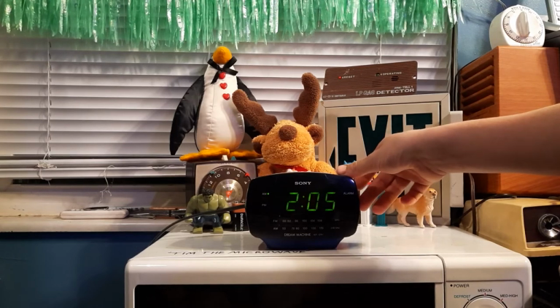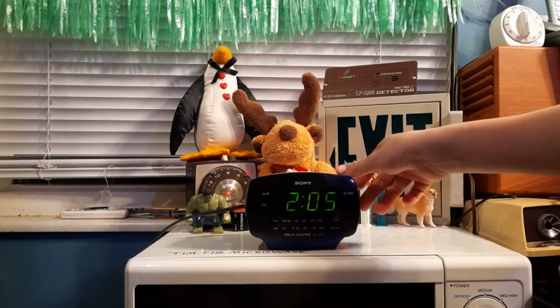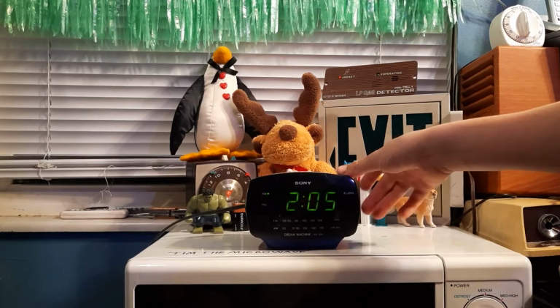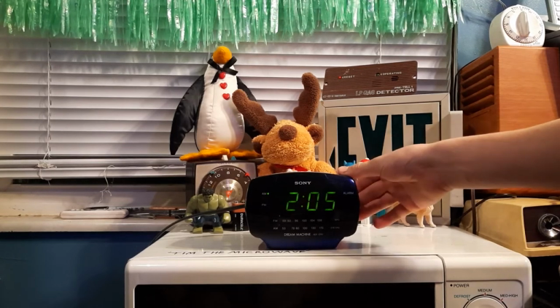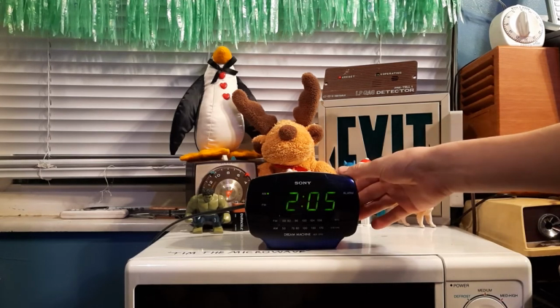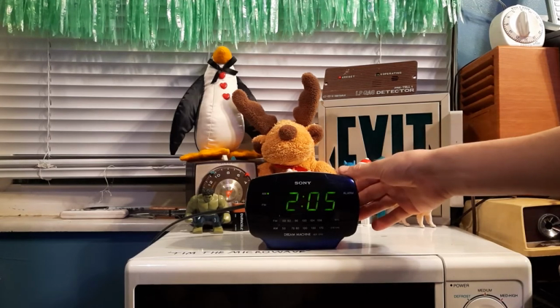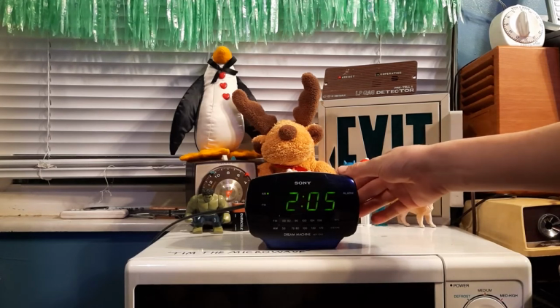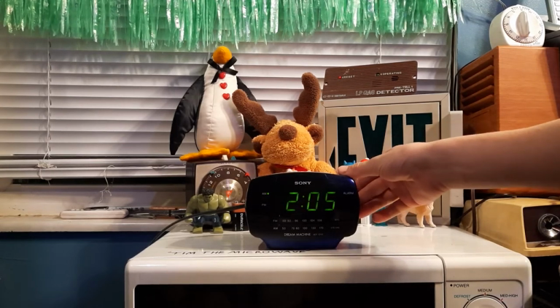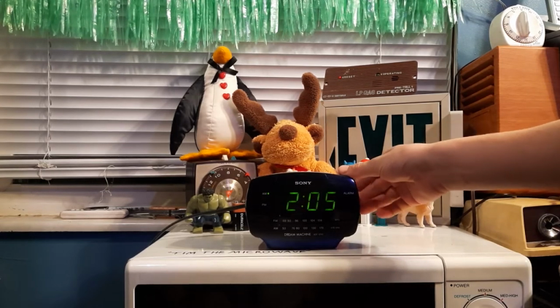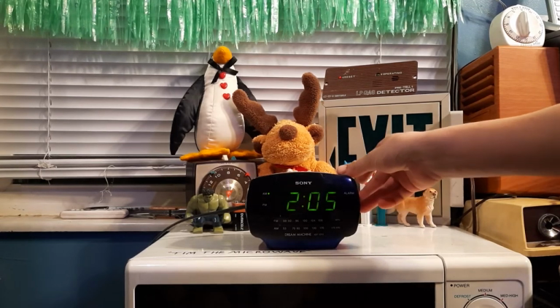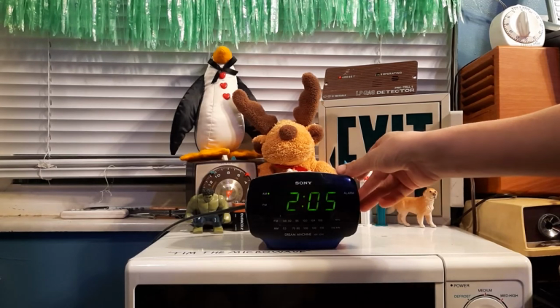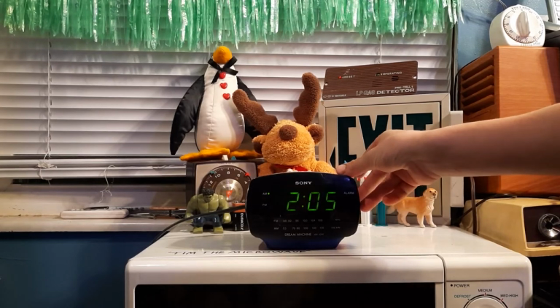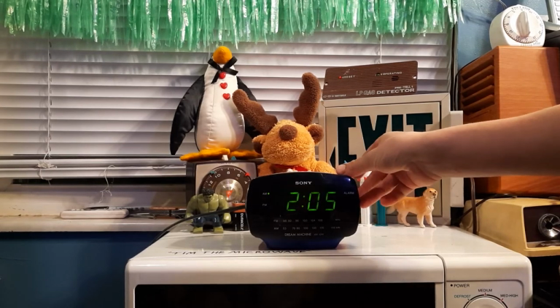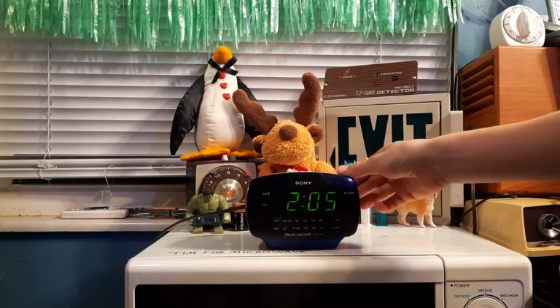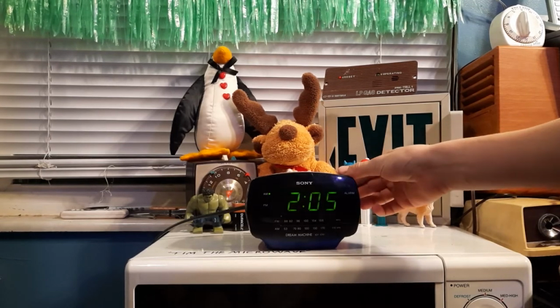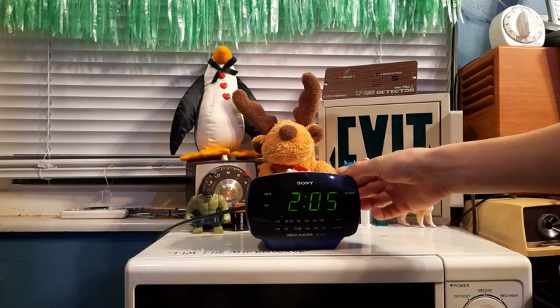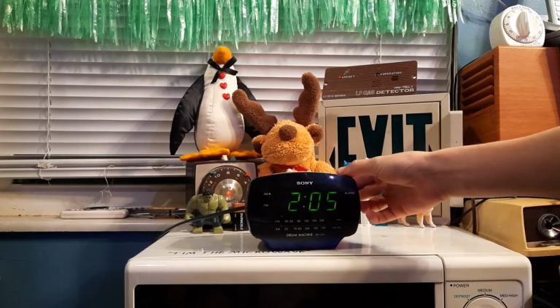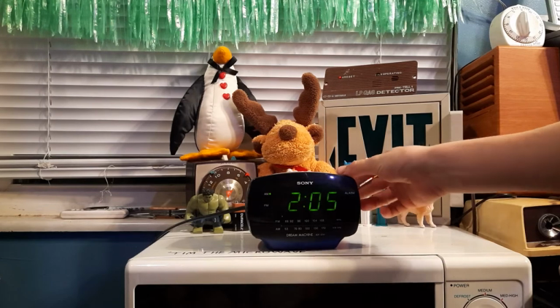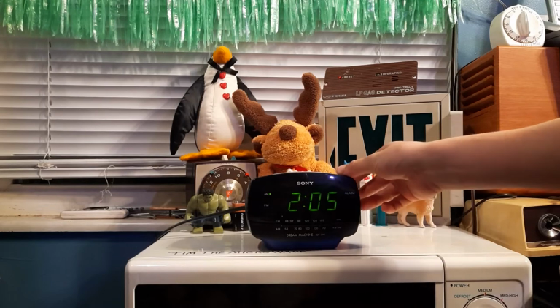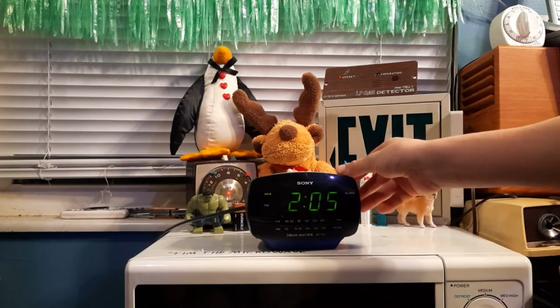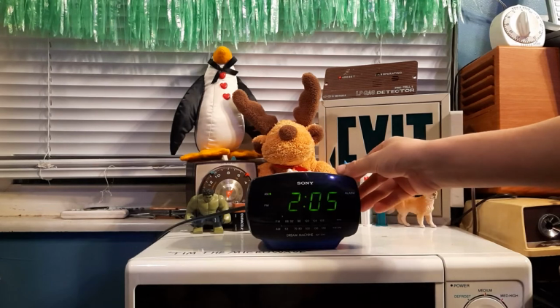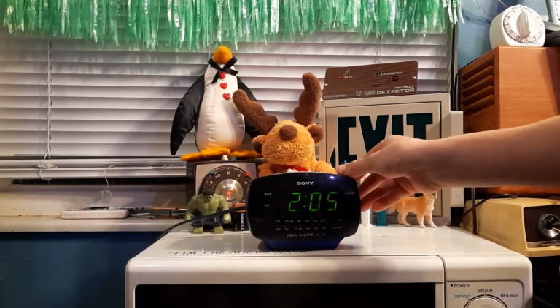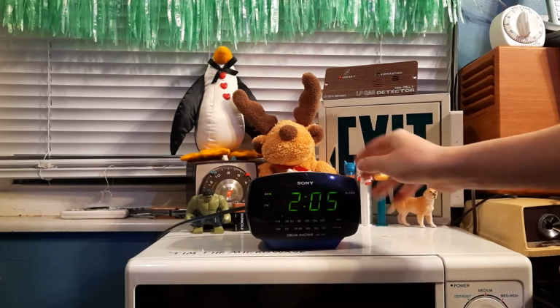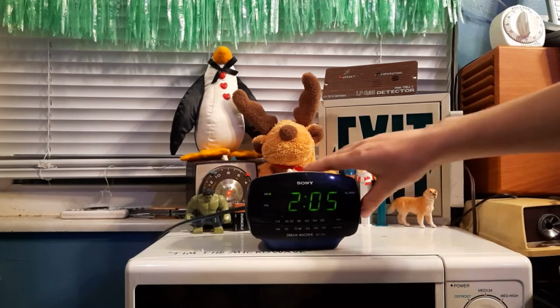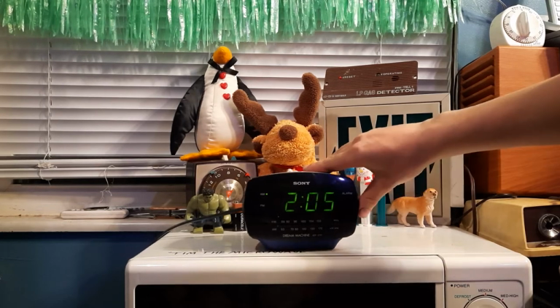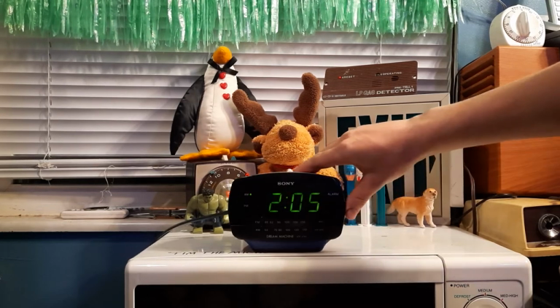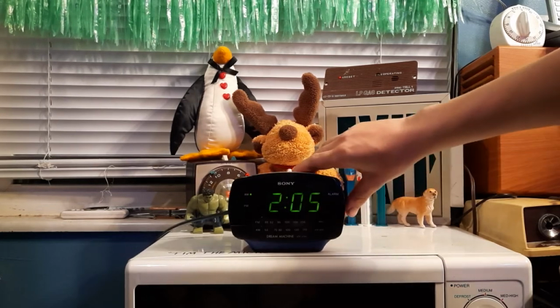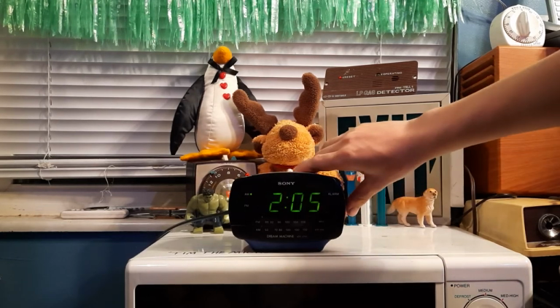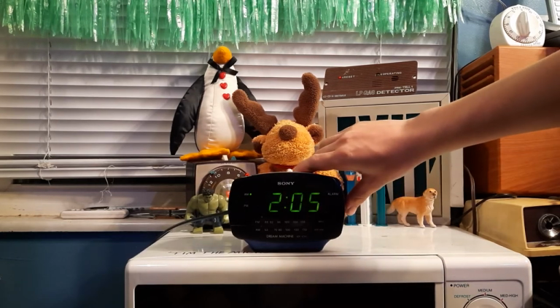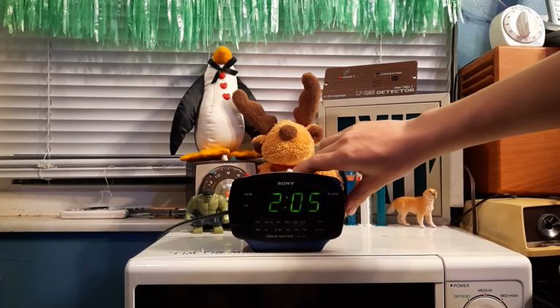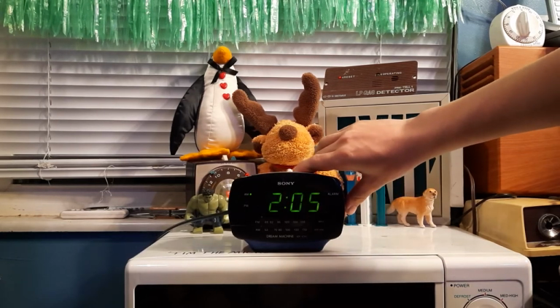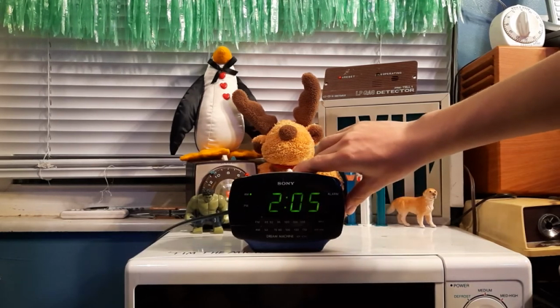Pretty loud. Find the volume switch, and I'll get it confused.